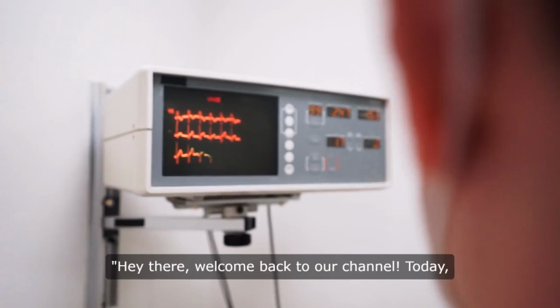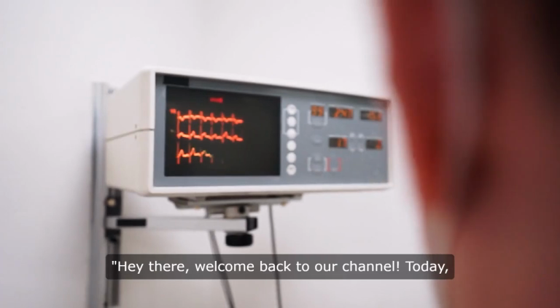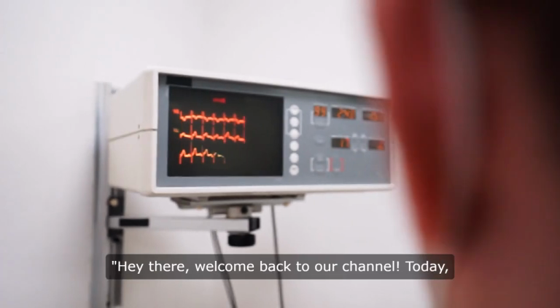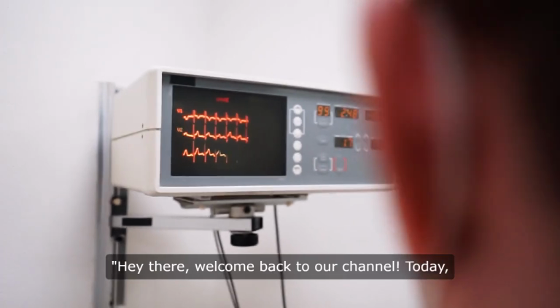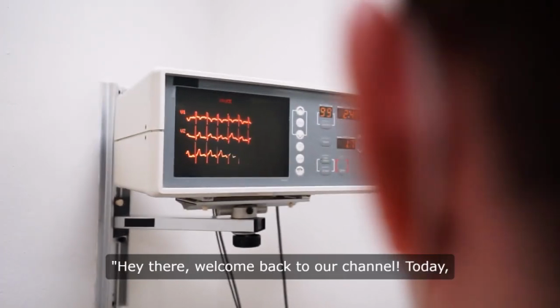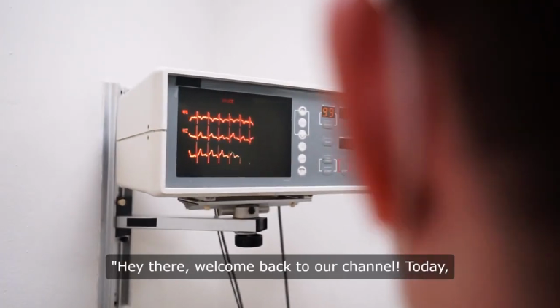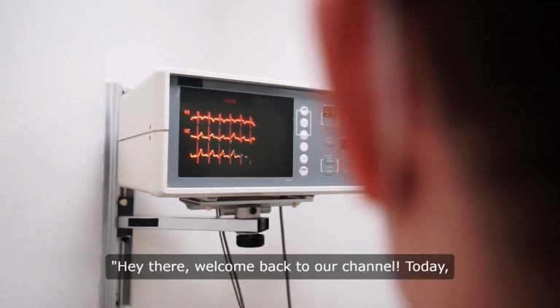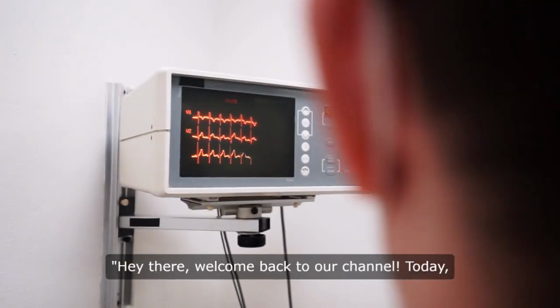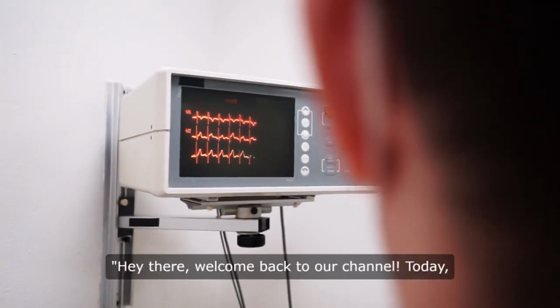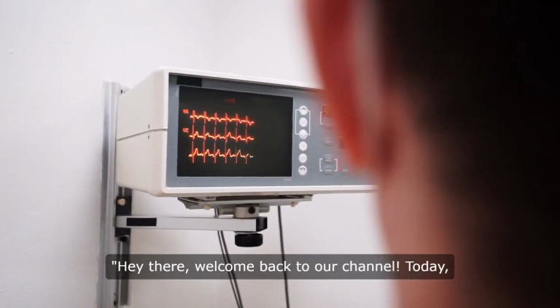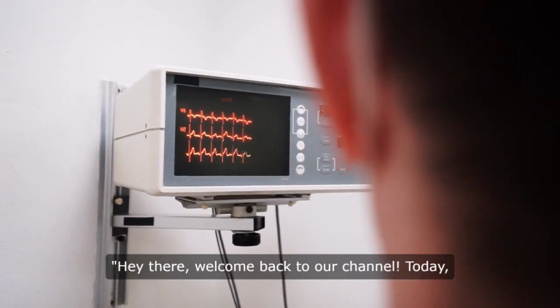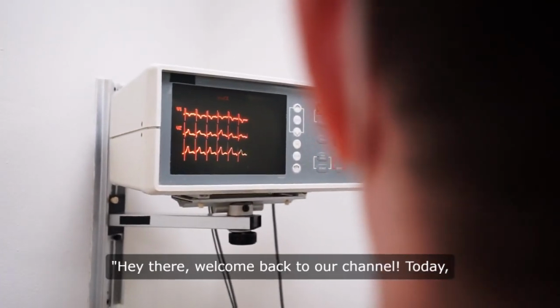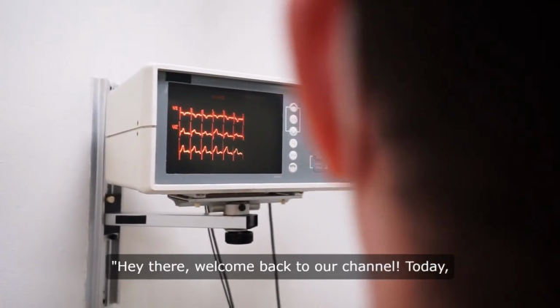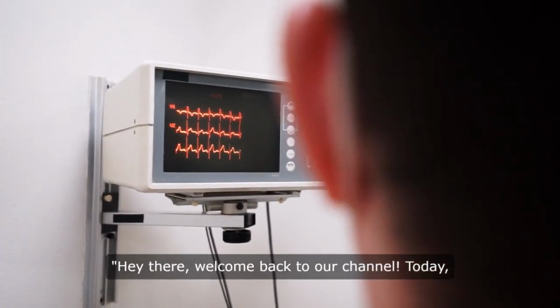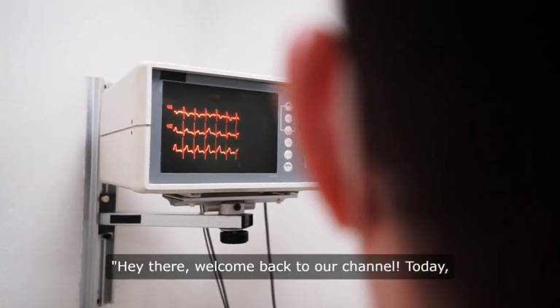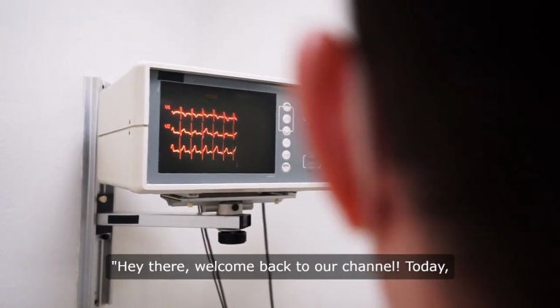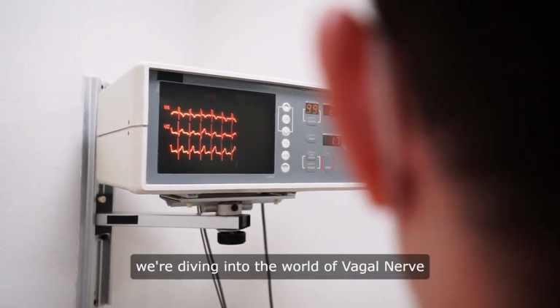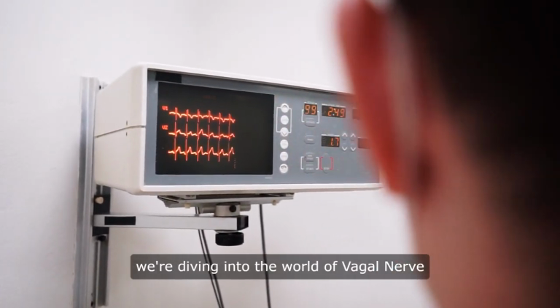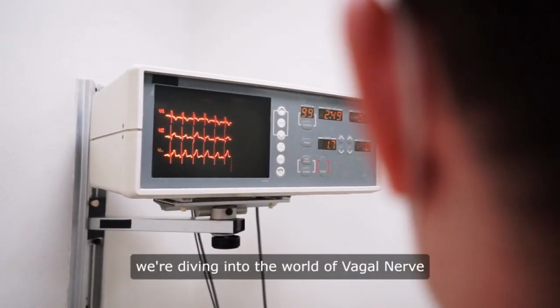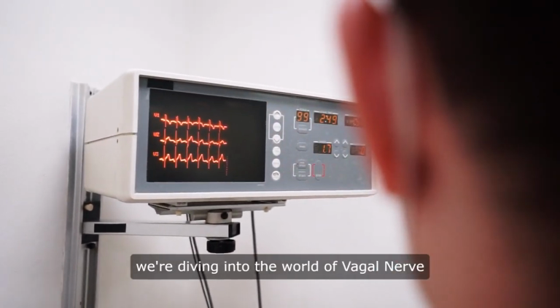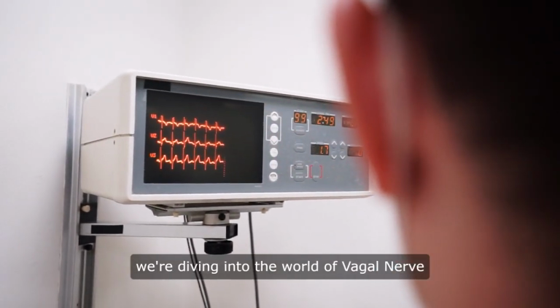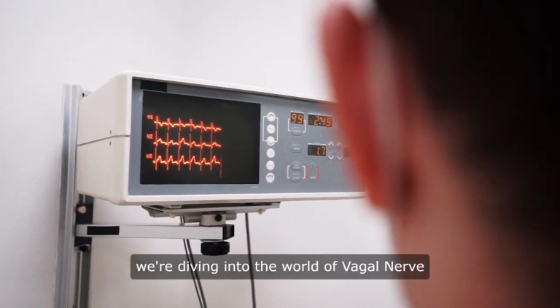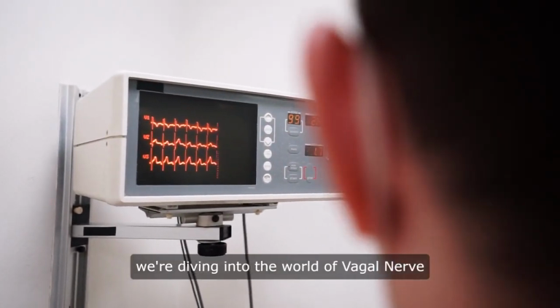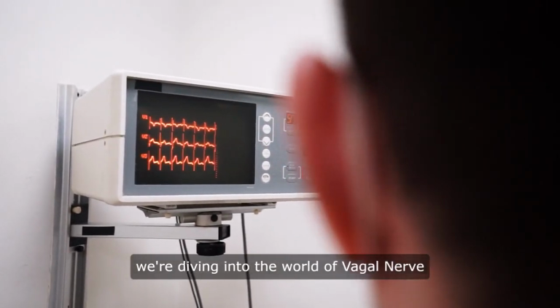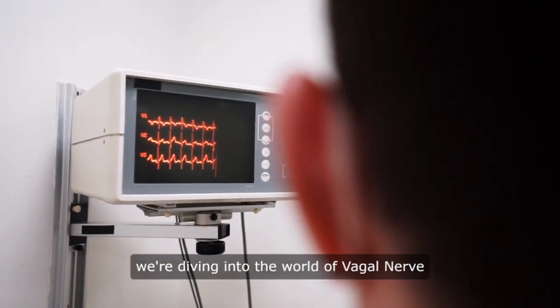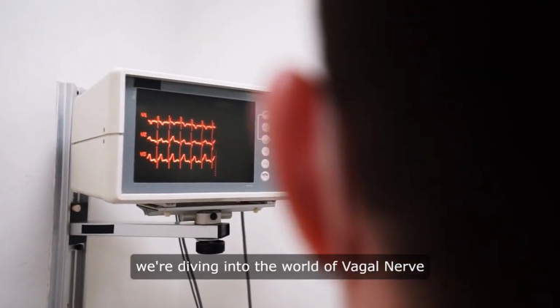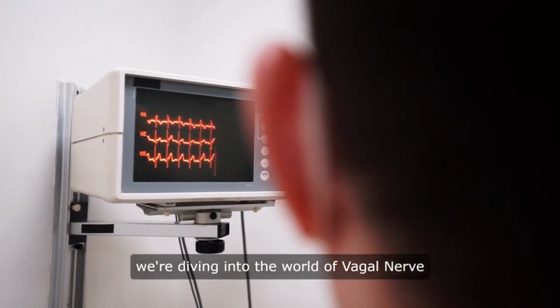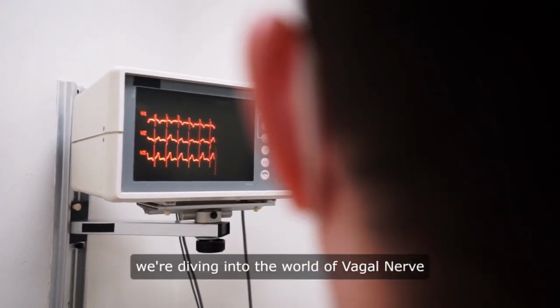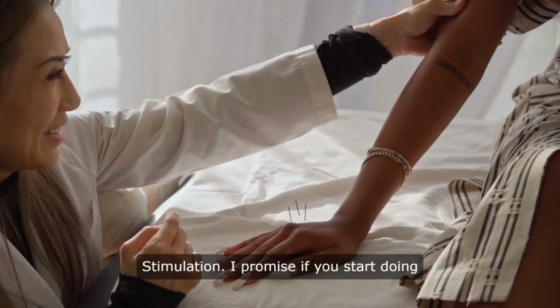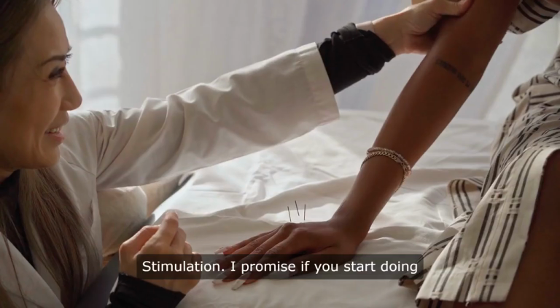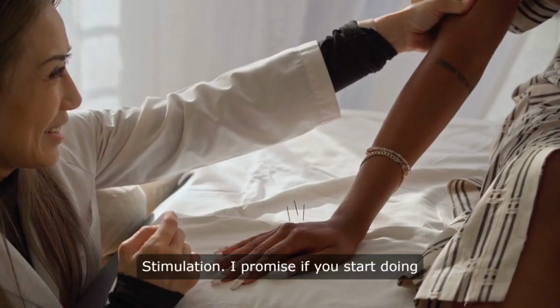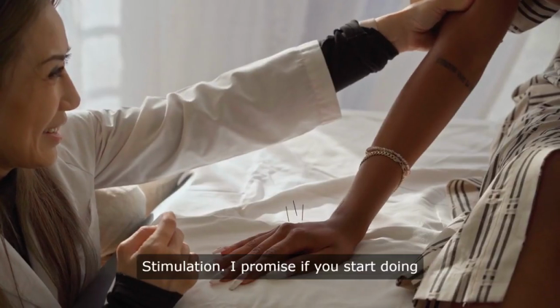Hey there, welcome back to our channel. Today, we're diving into the world of vagal nerve stimulation.